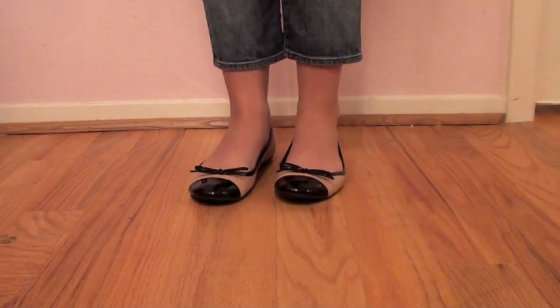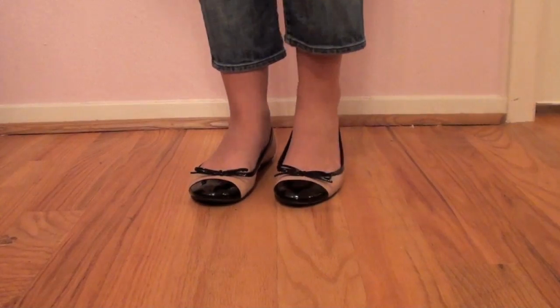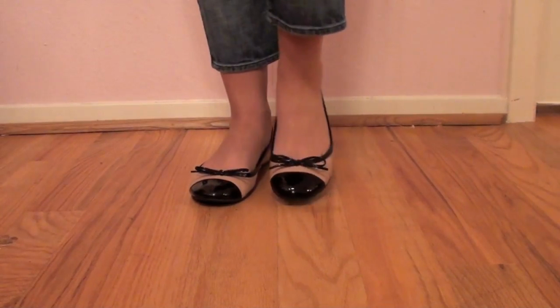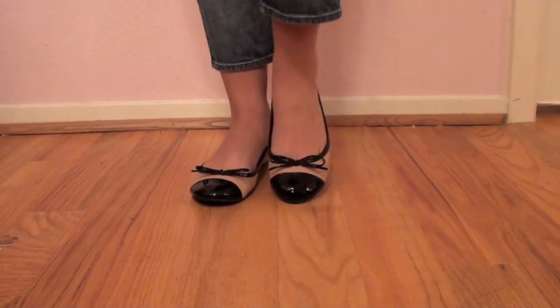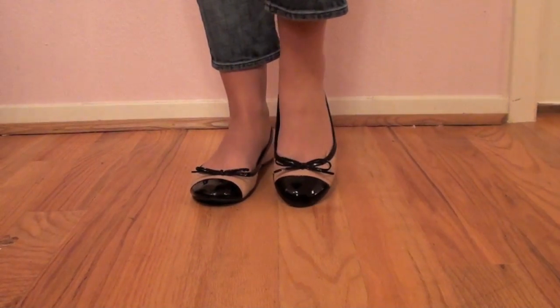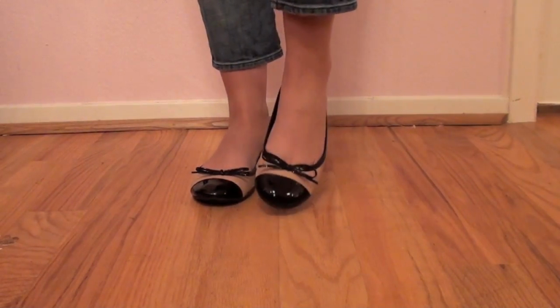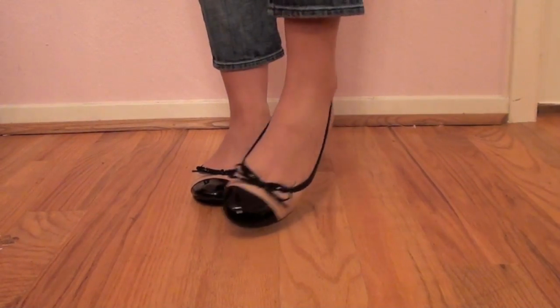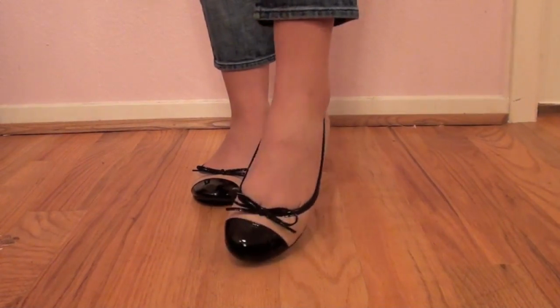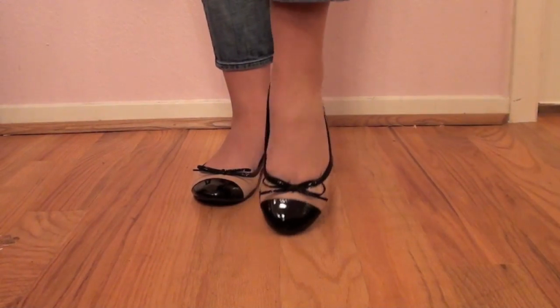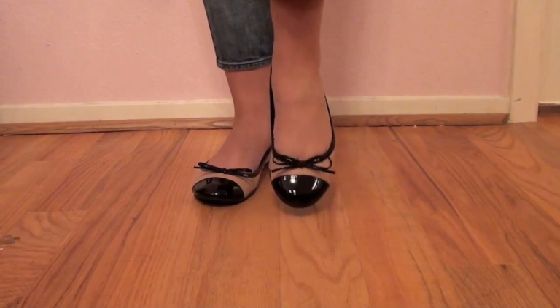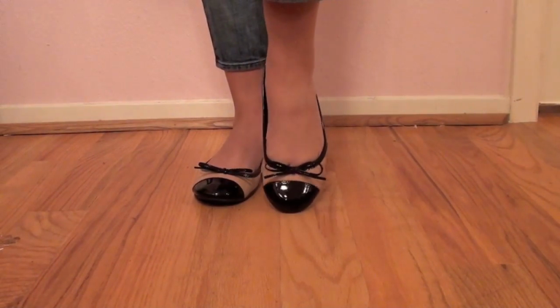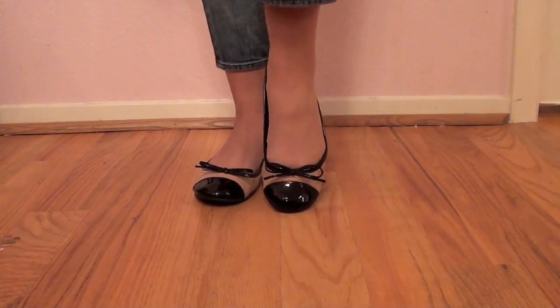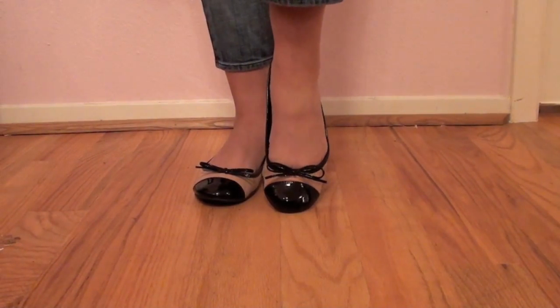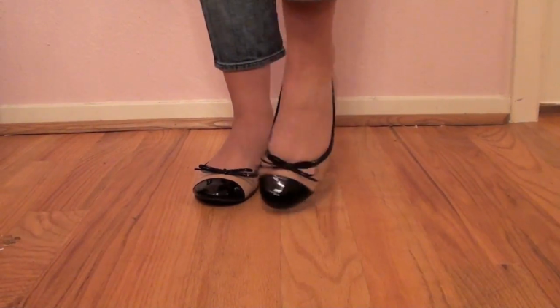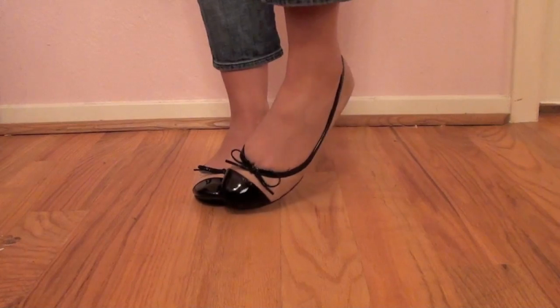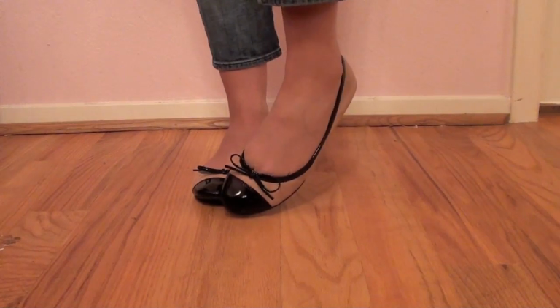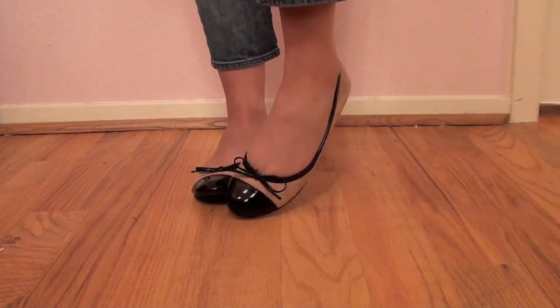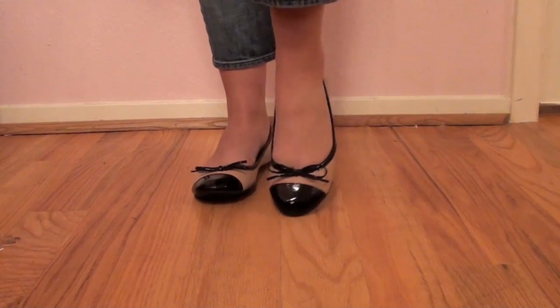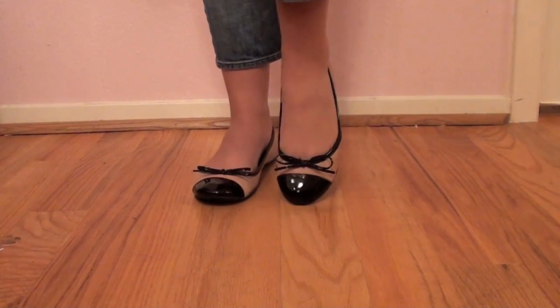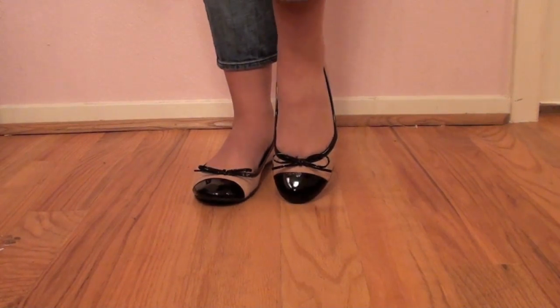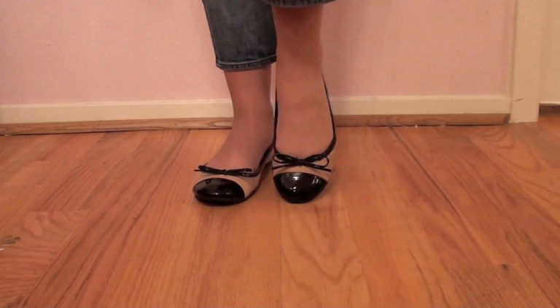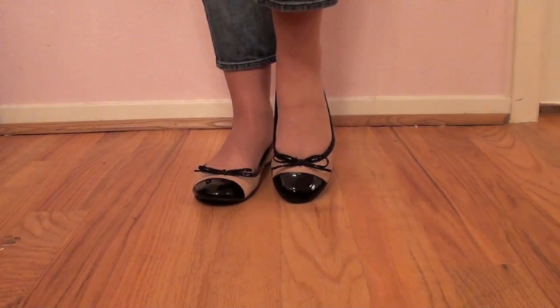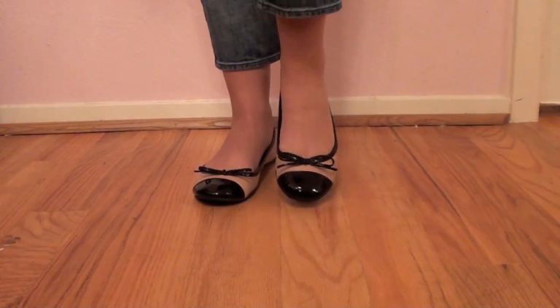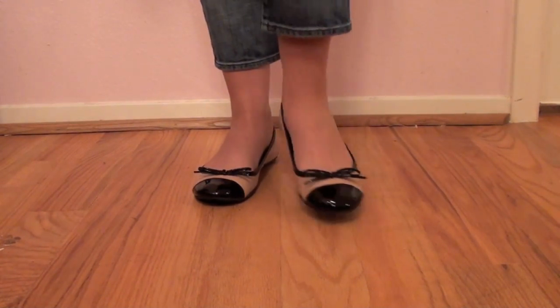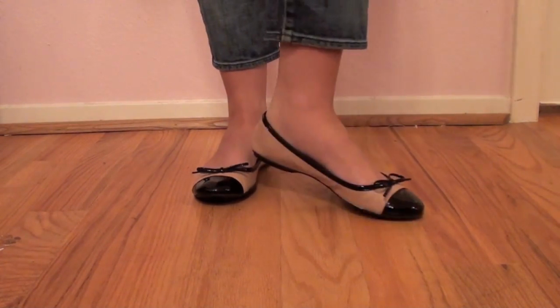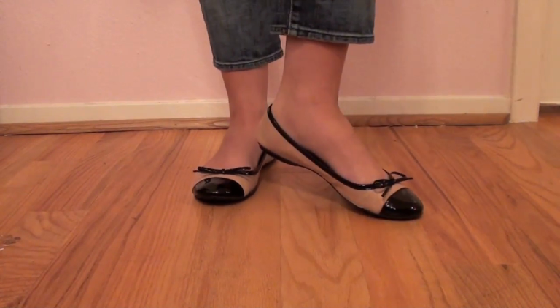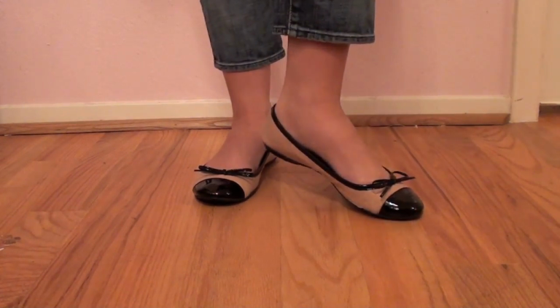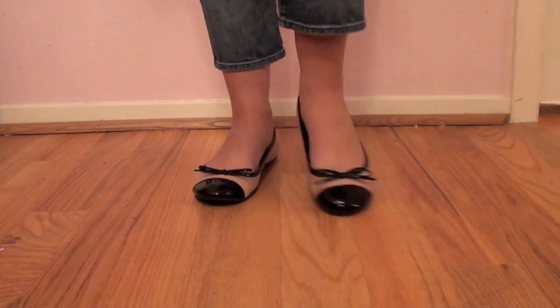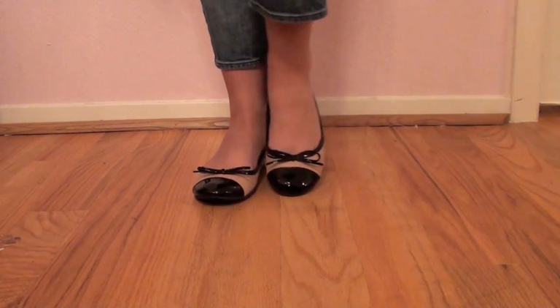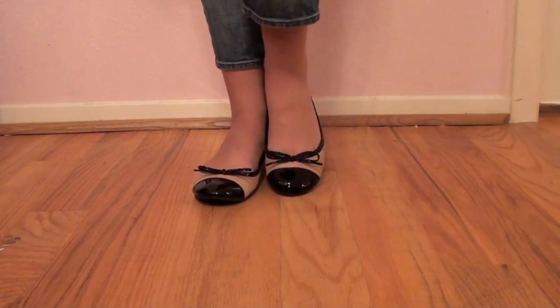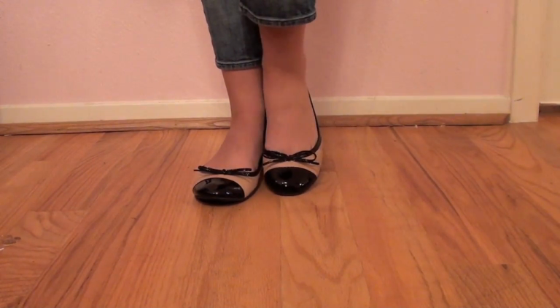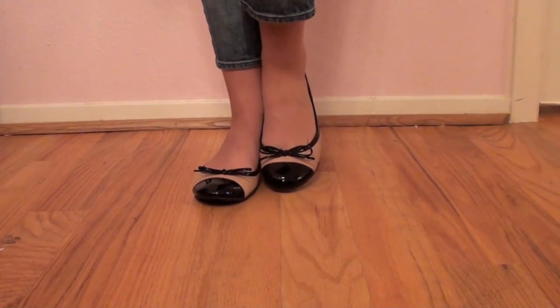For my shoes, I have my favorite two-tone, almost Chanel-inspired ballet flats from Nine West.